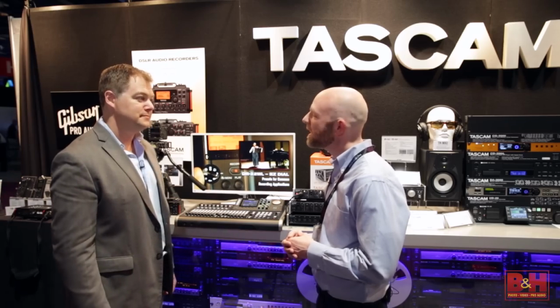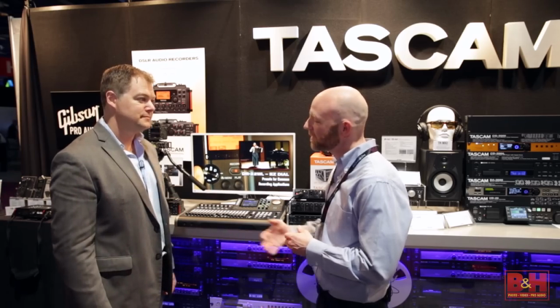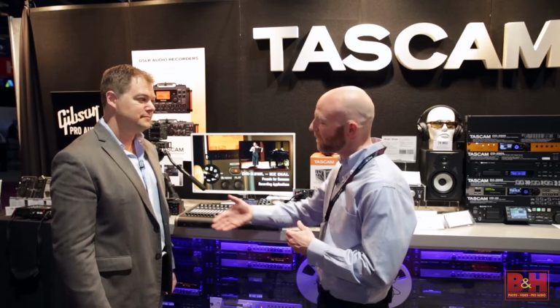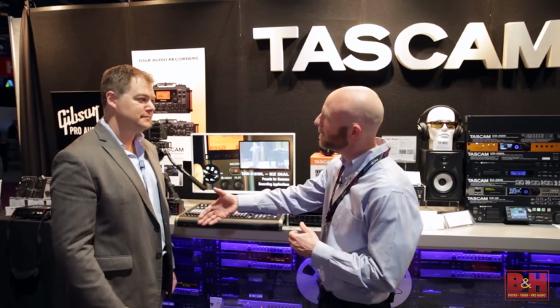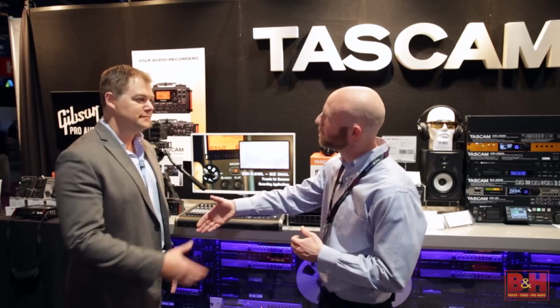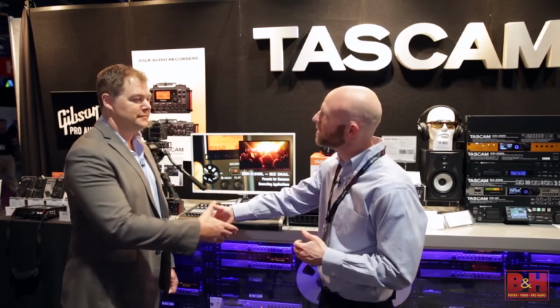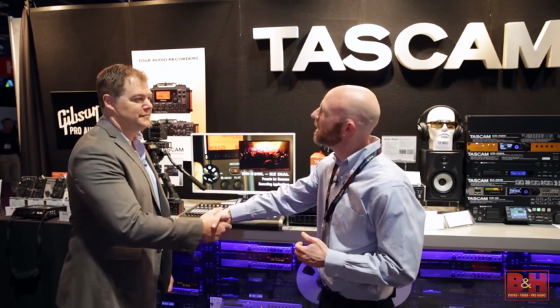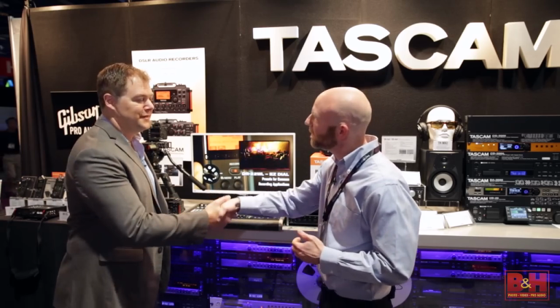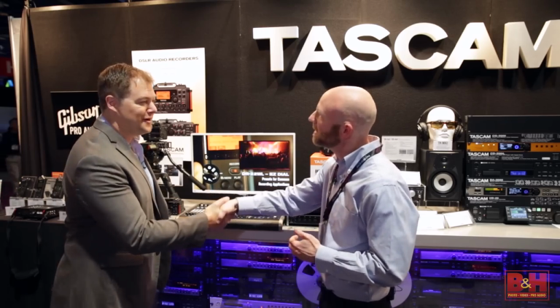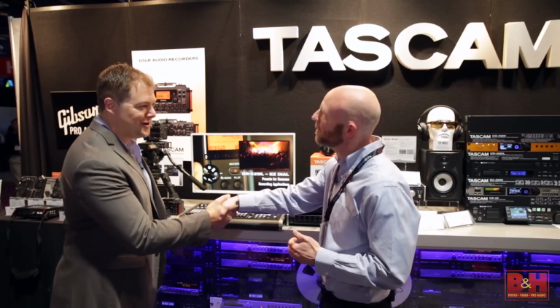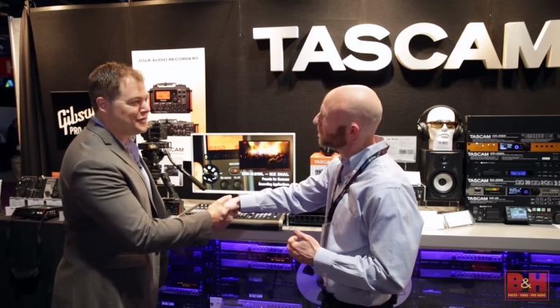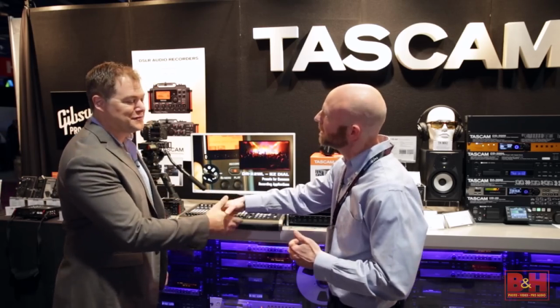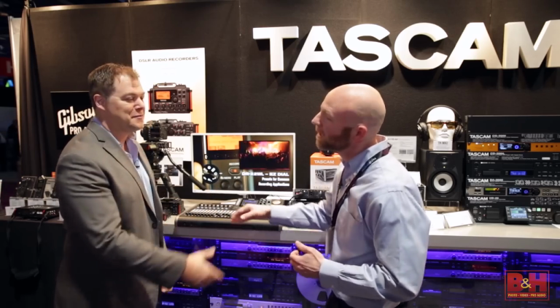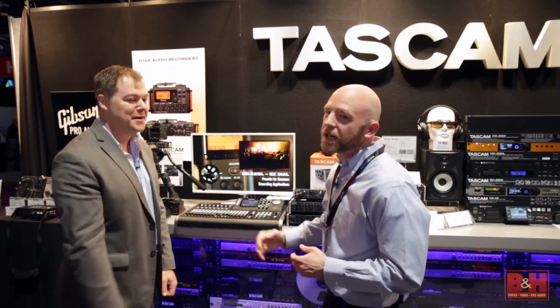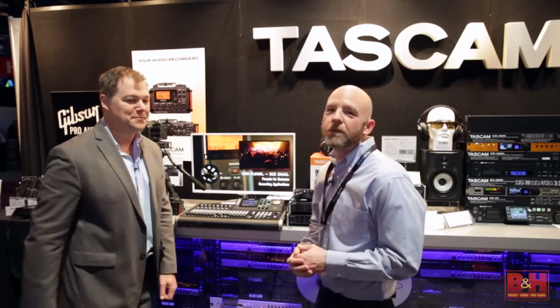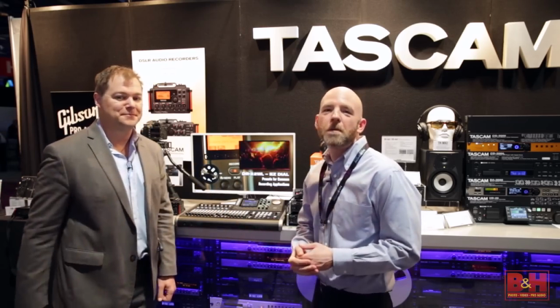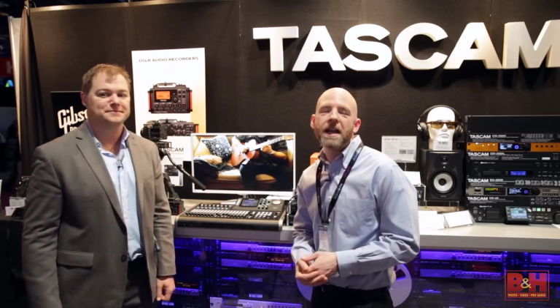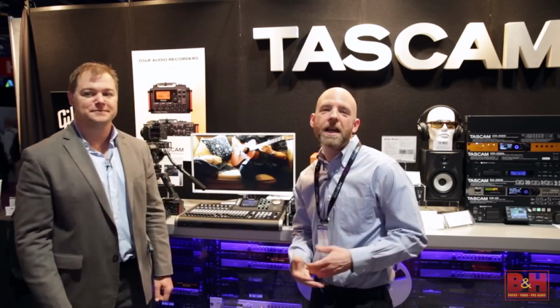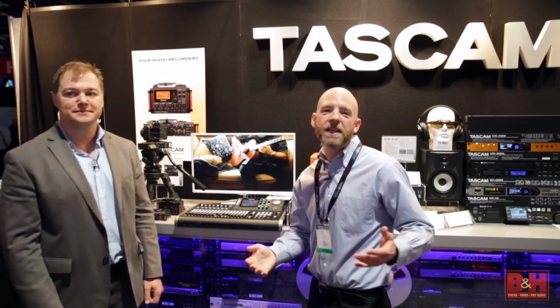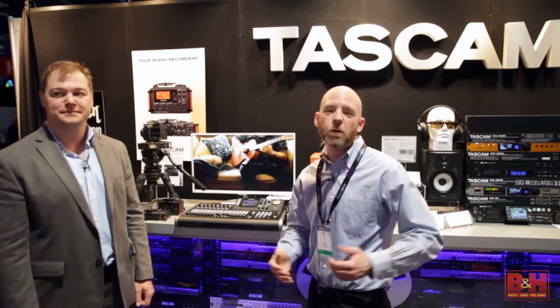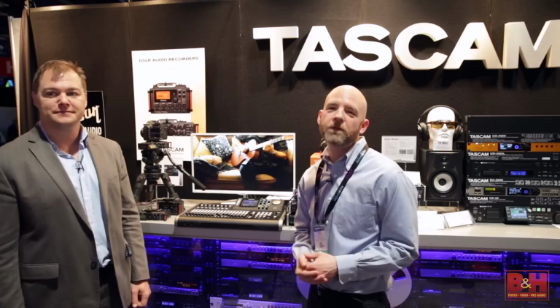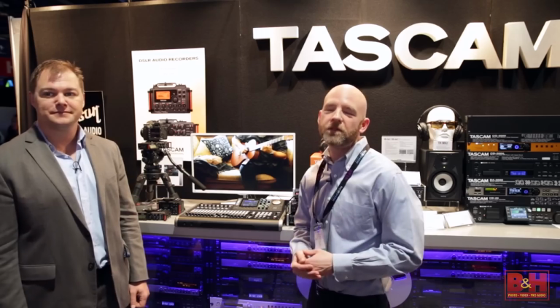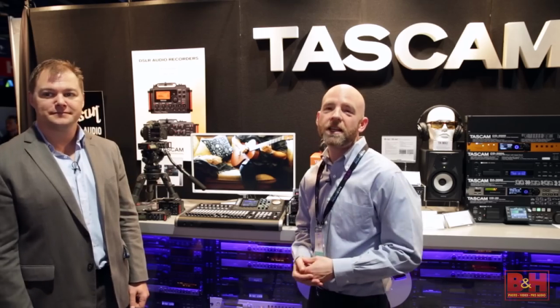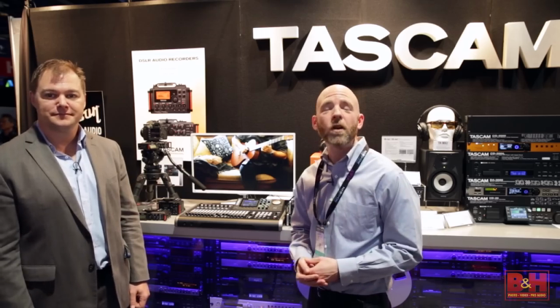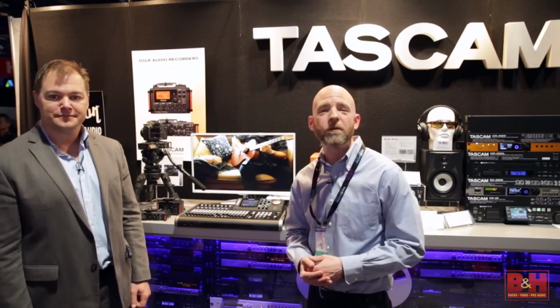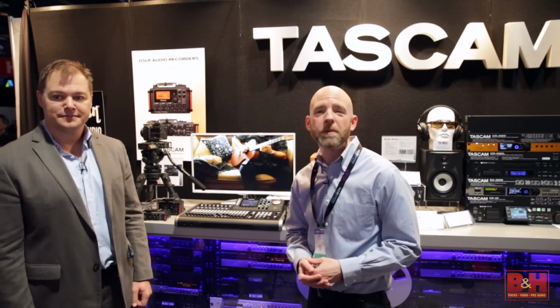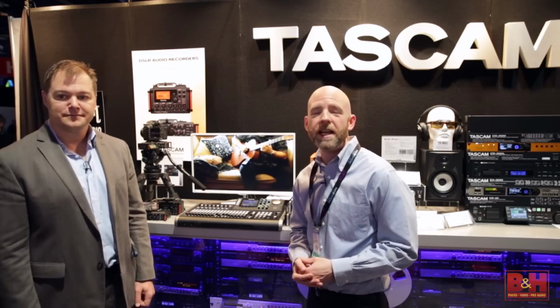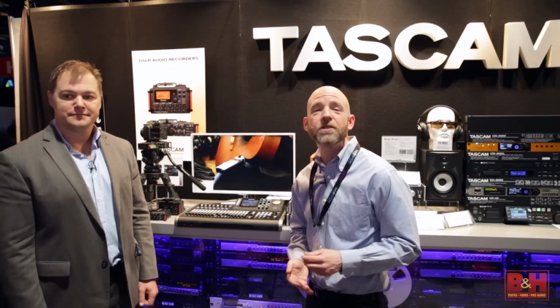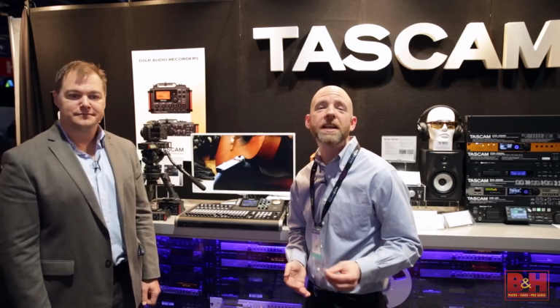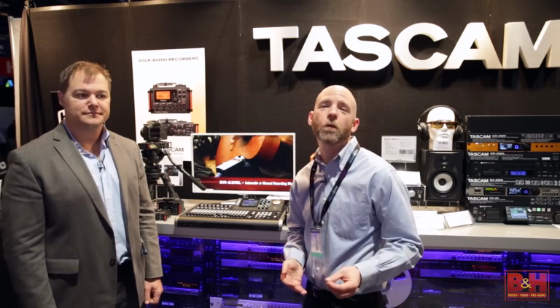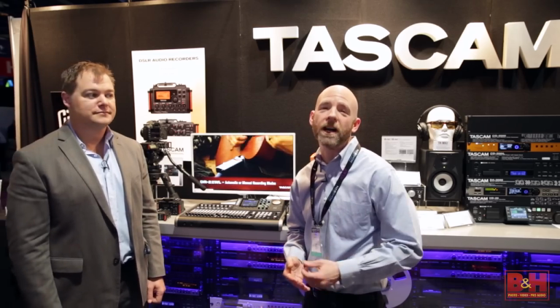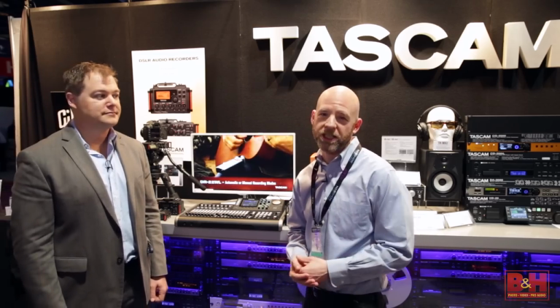Fantastic, Jeff — I really appreciate it. Thank you. From NAB 2015, I'm Rob from B&H. Thanks for watching.